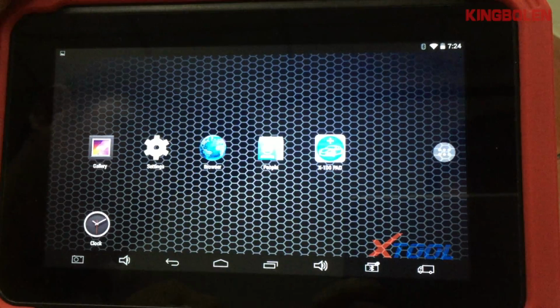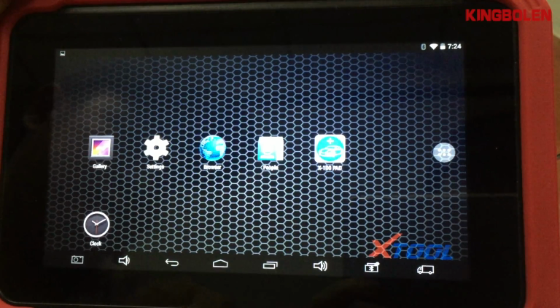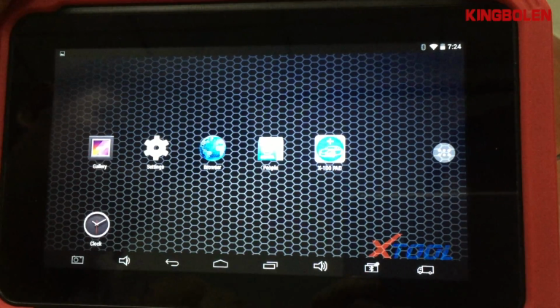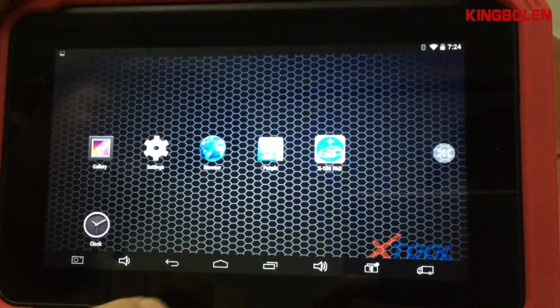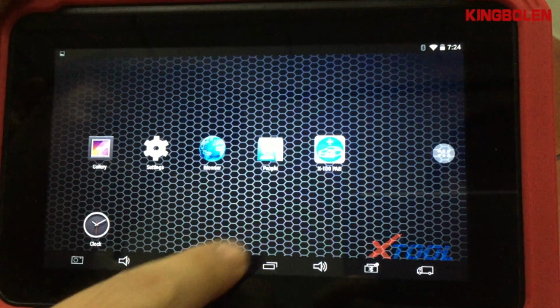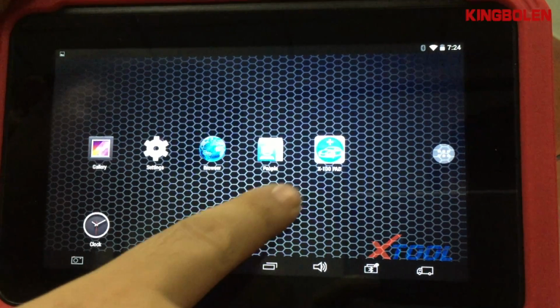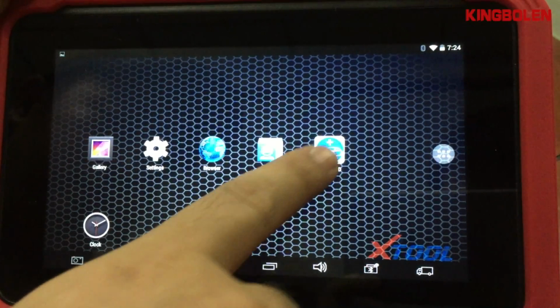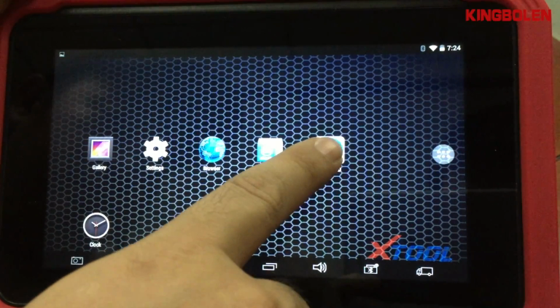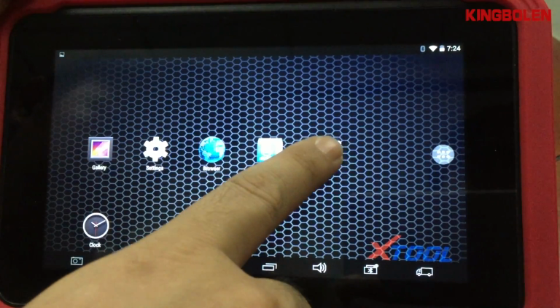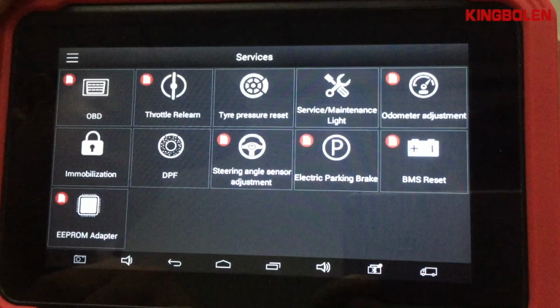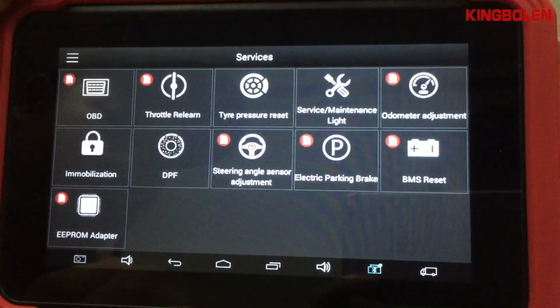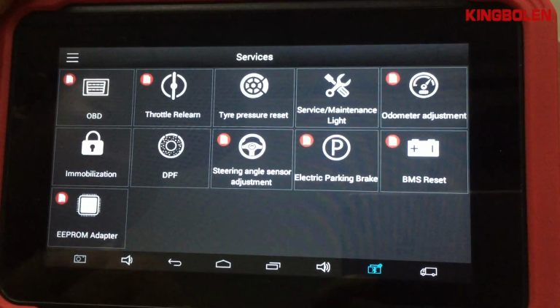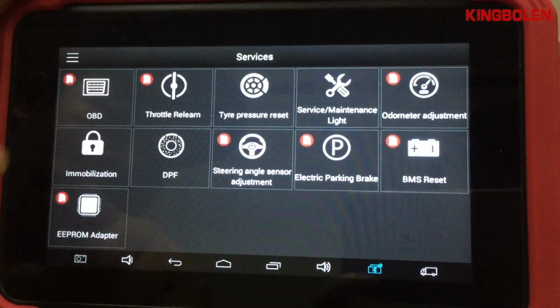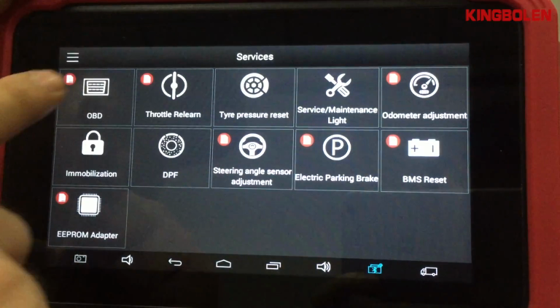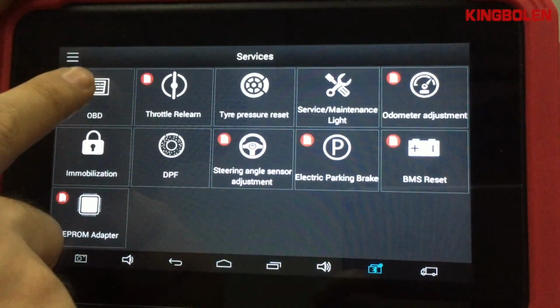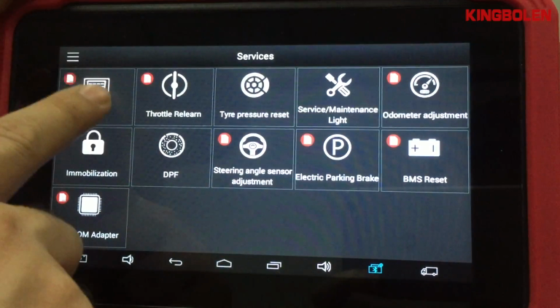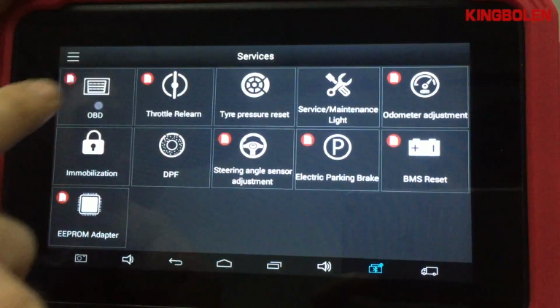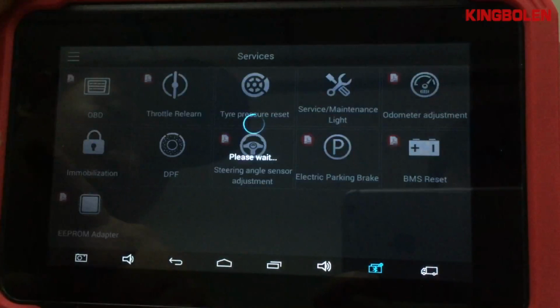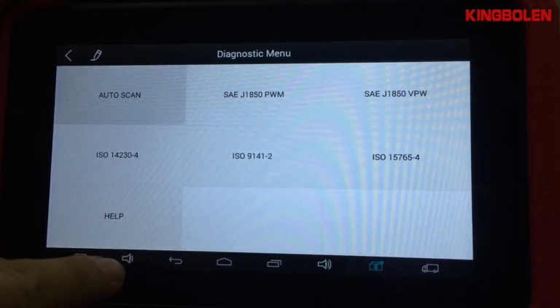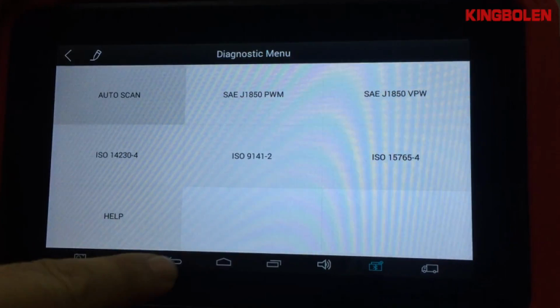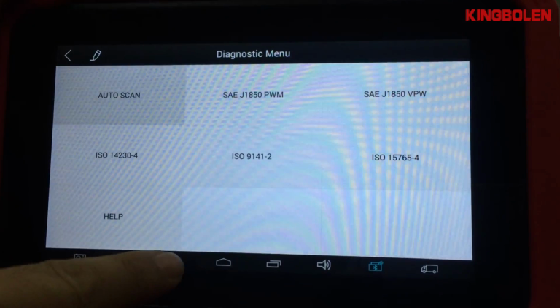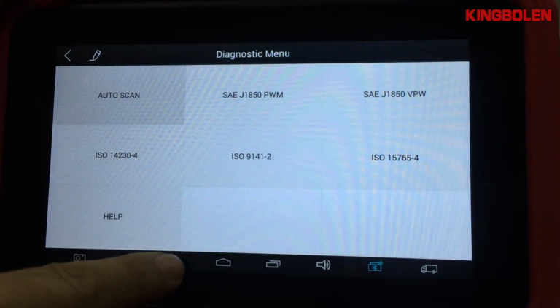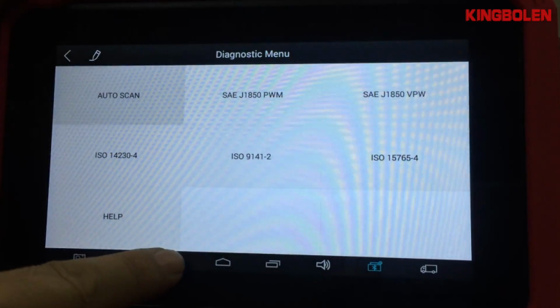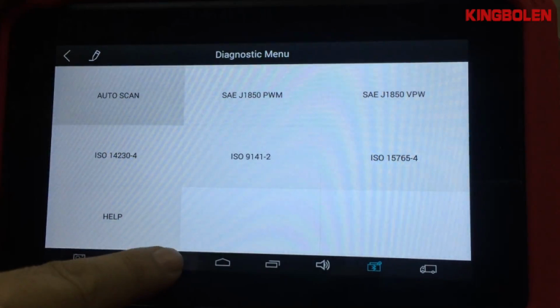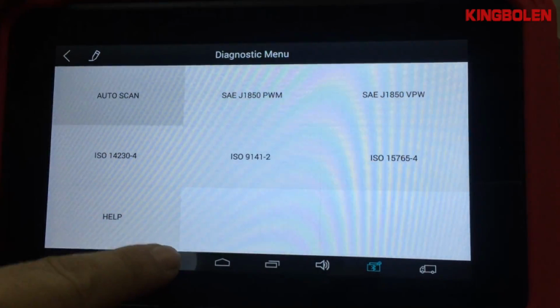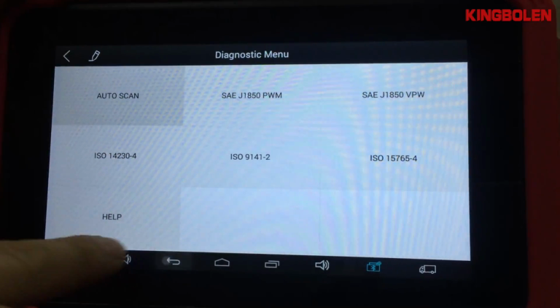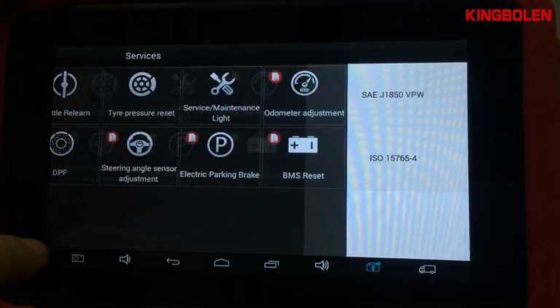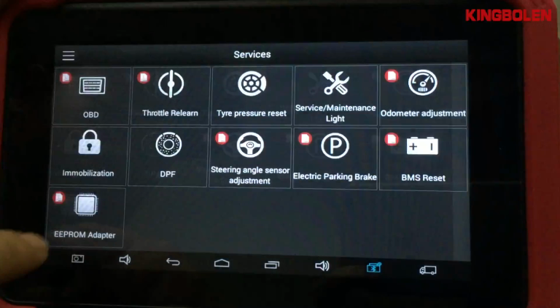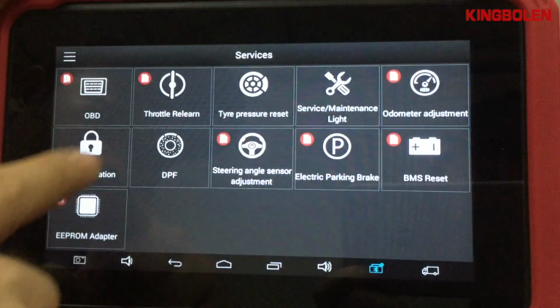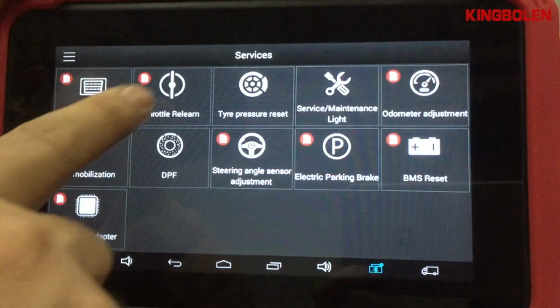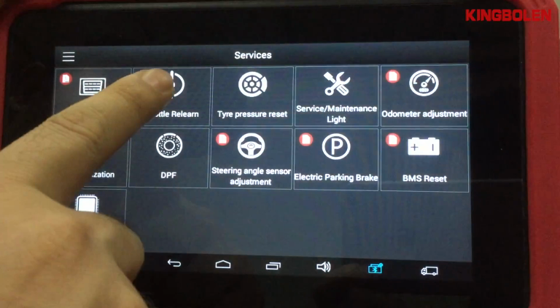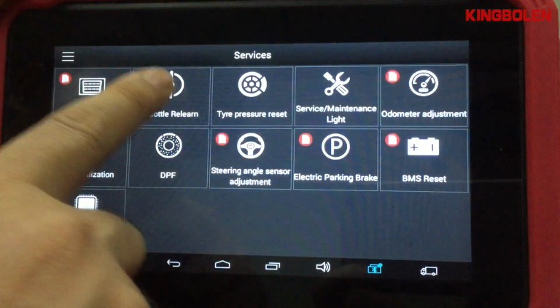At last, we will show you the function list and the vehicles that each function supports.